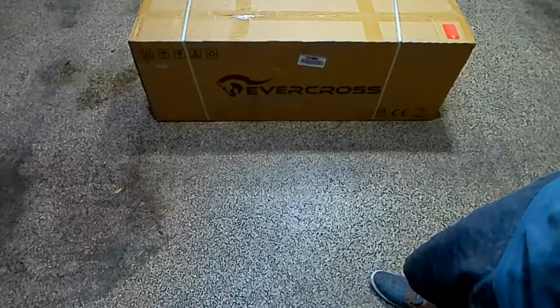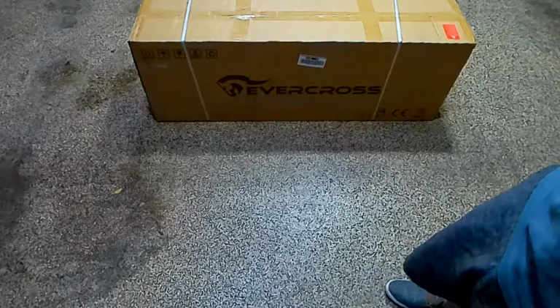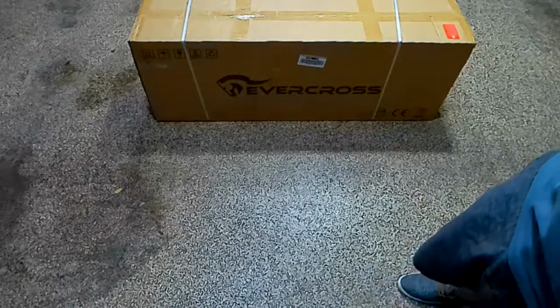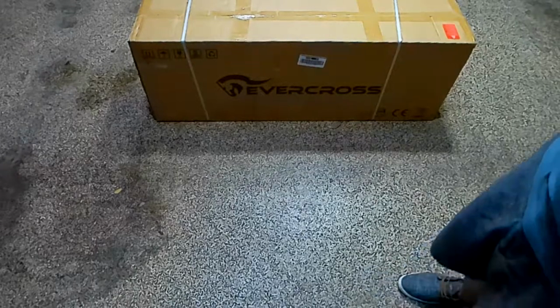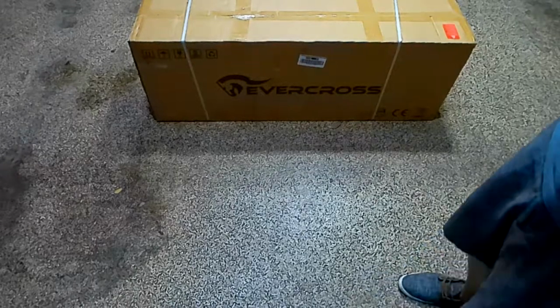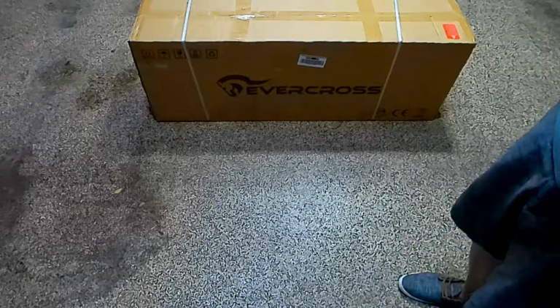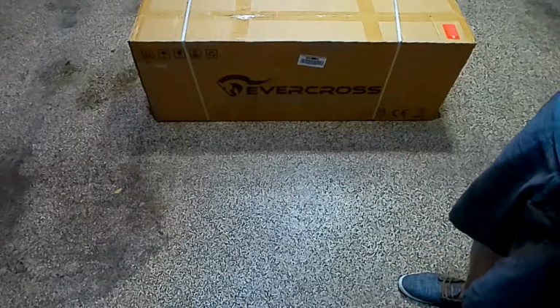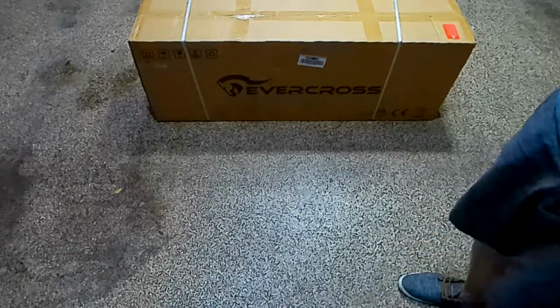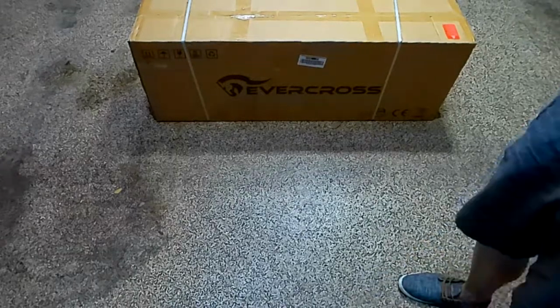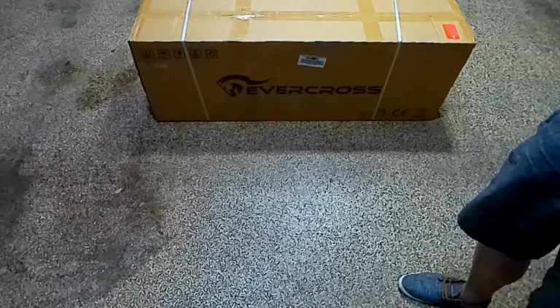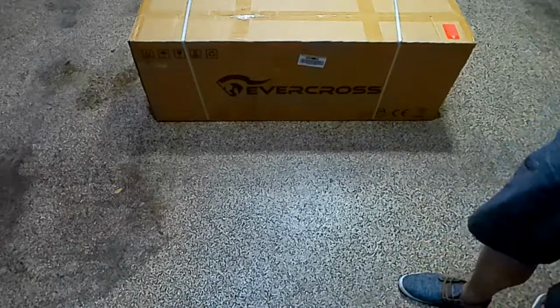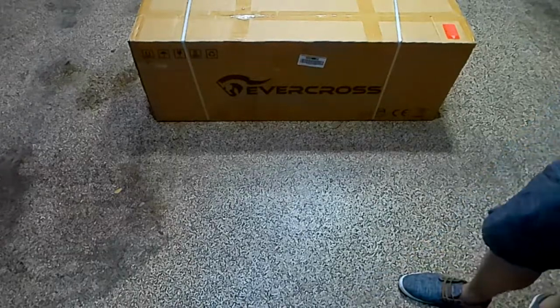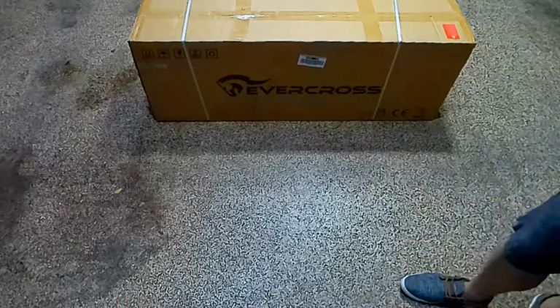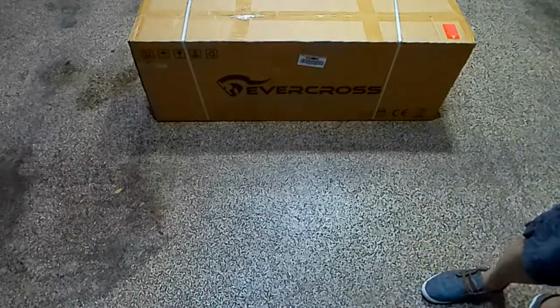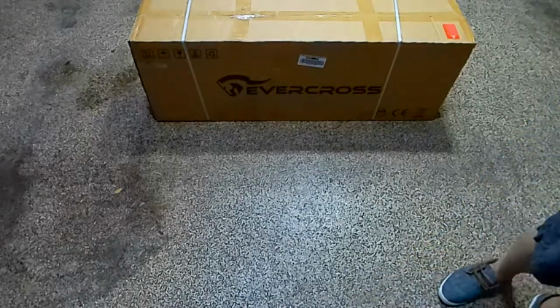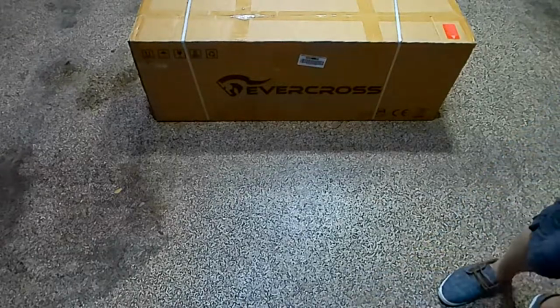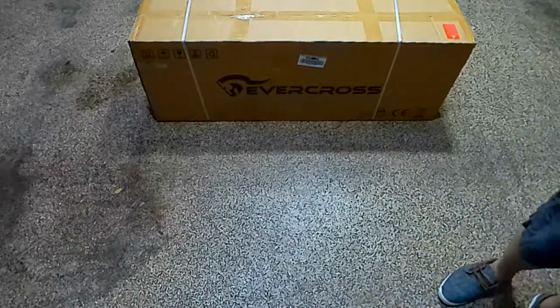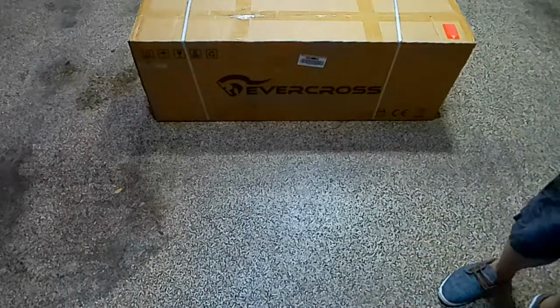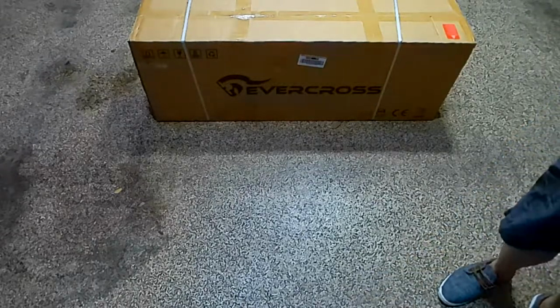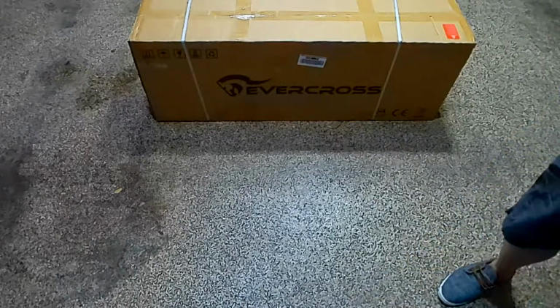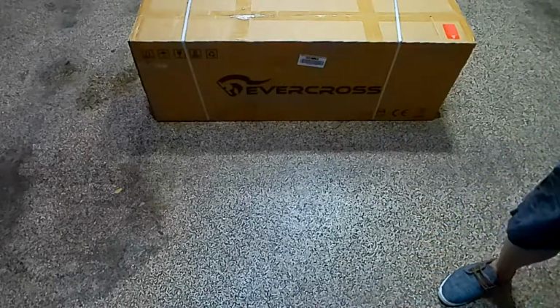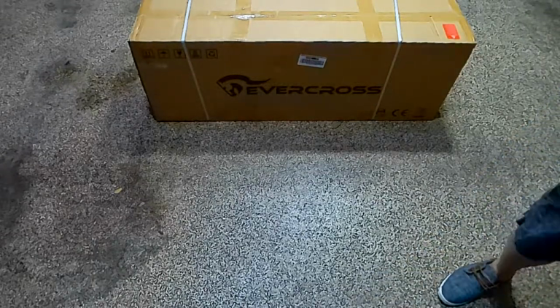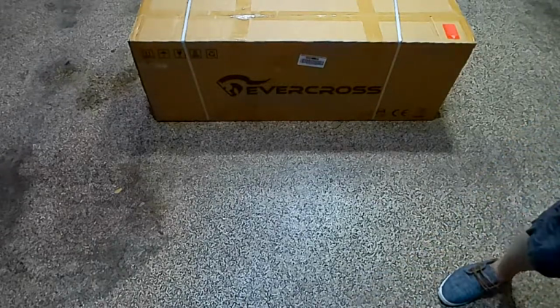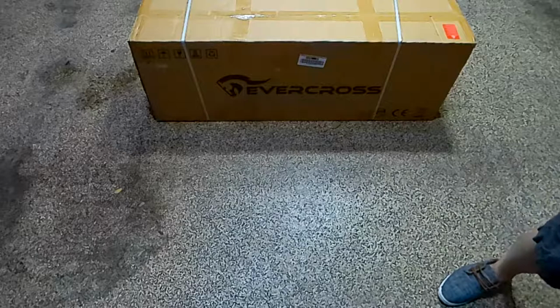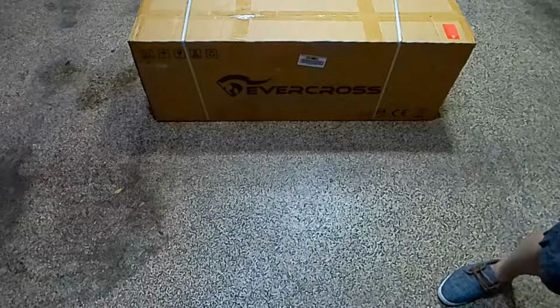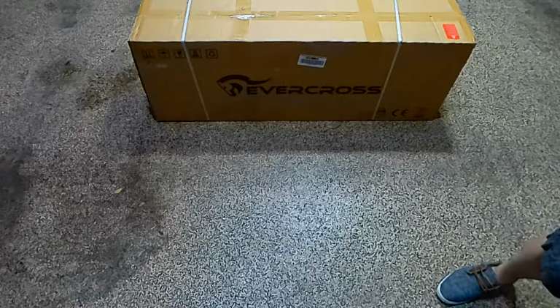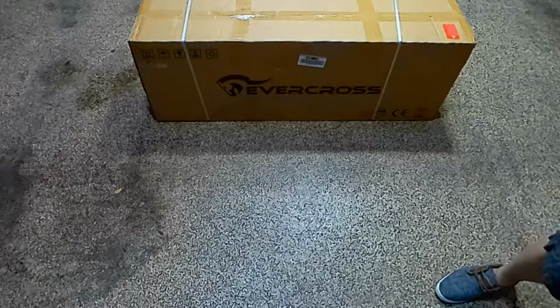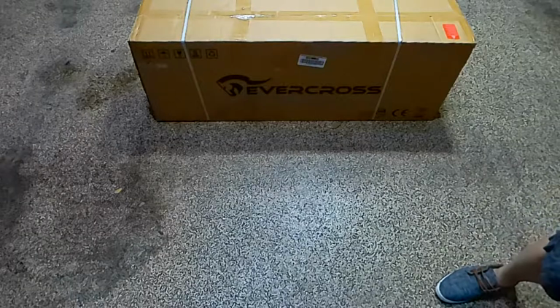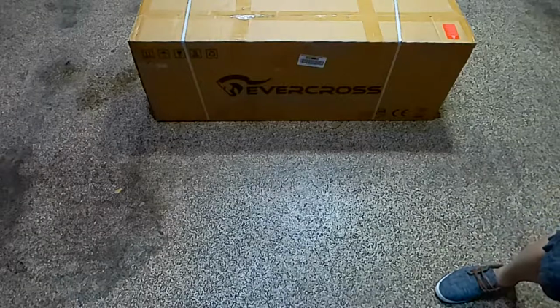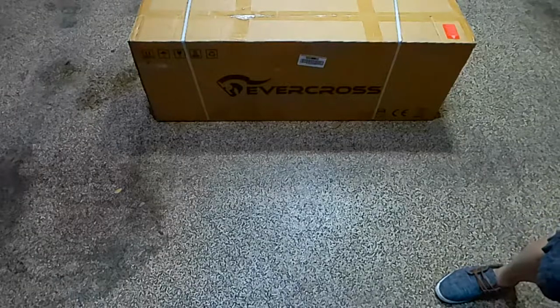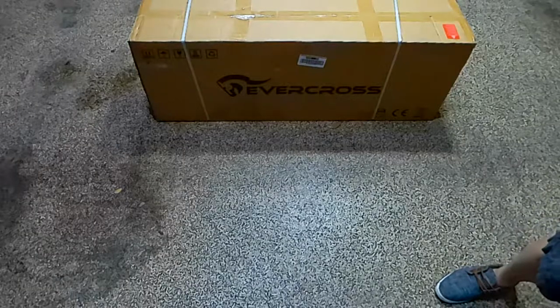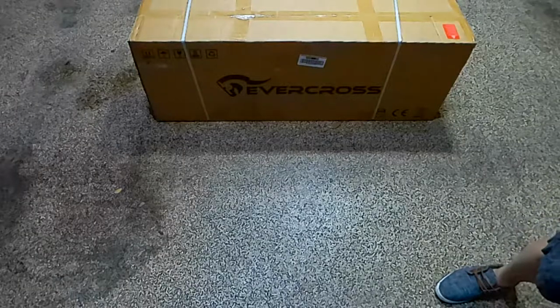Hey, how's it going y'all? So today we're unboxing the Evercross electric scooter.